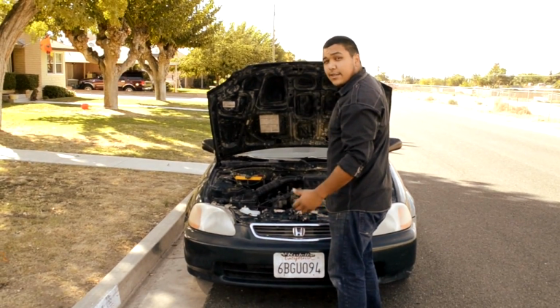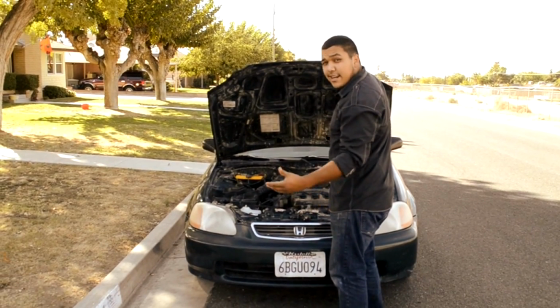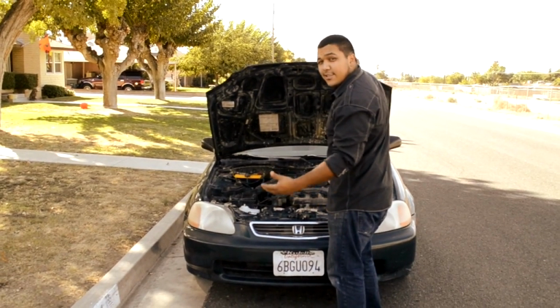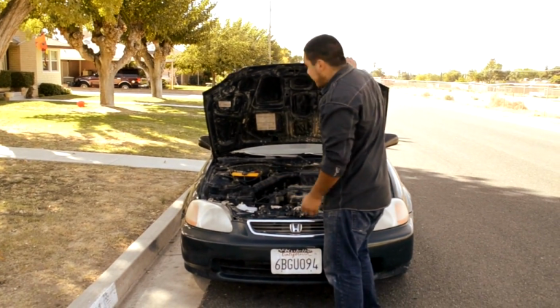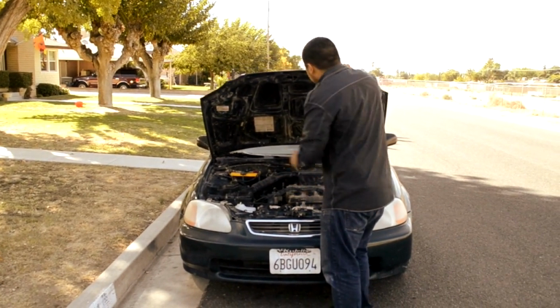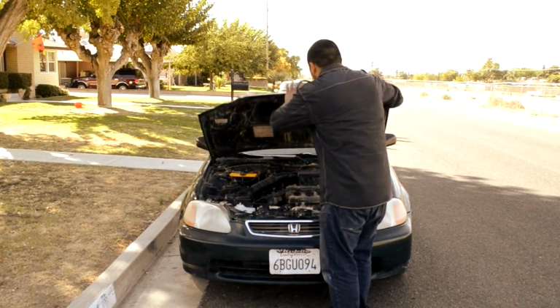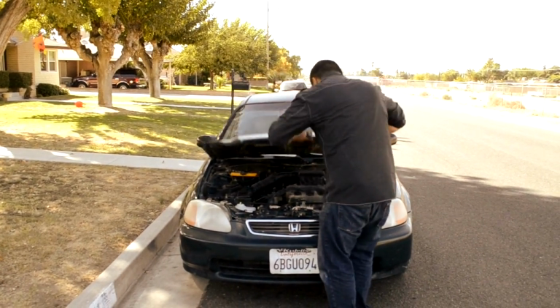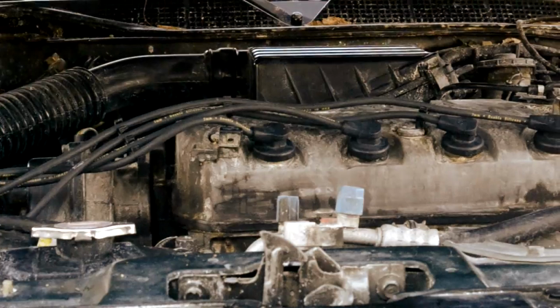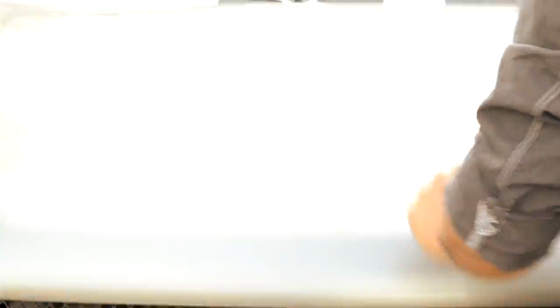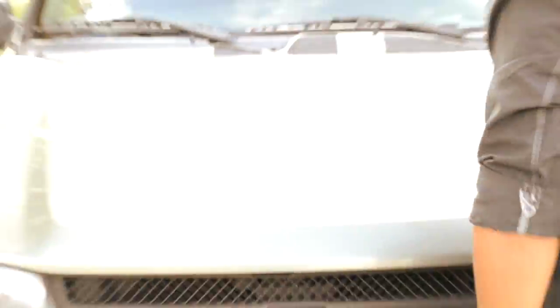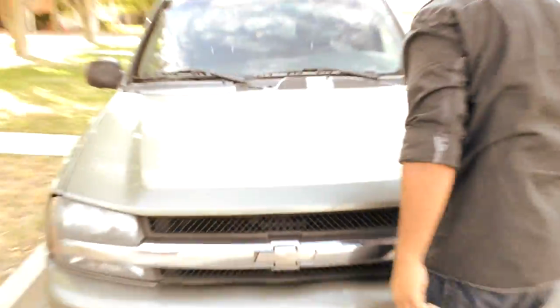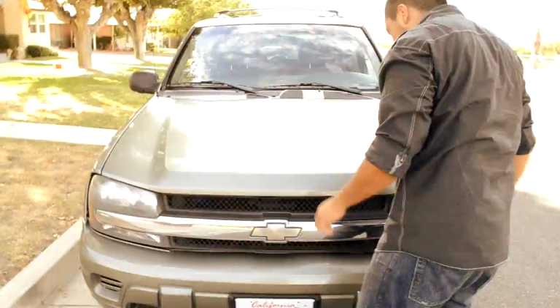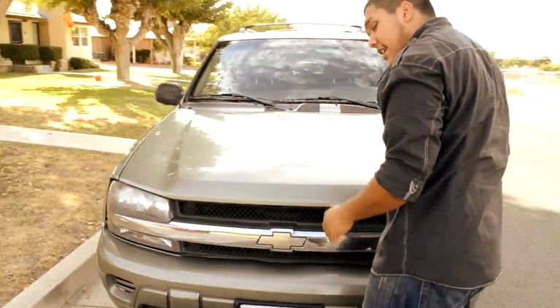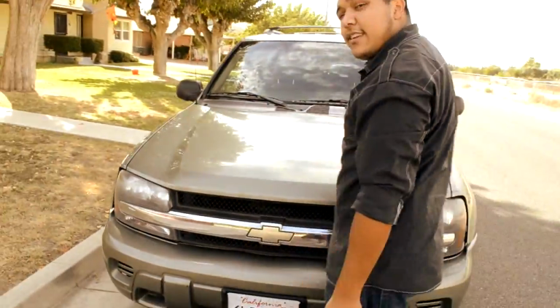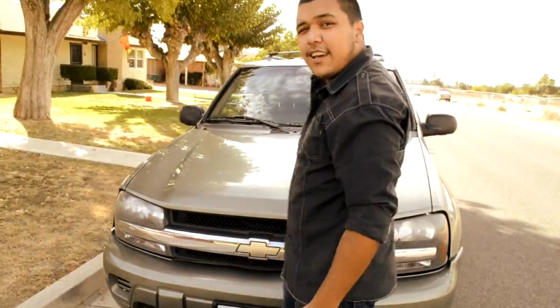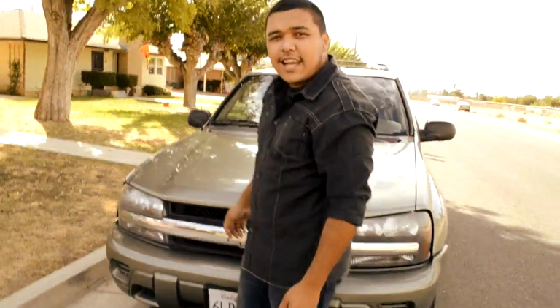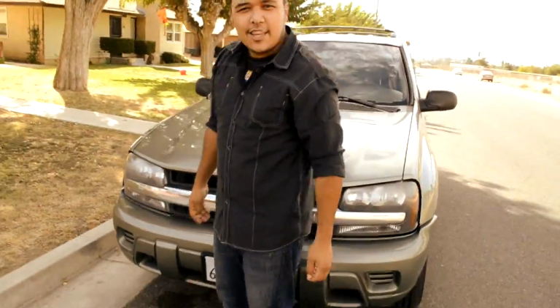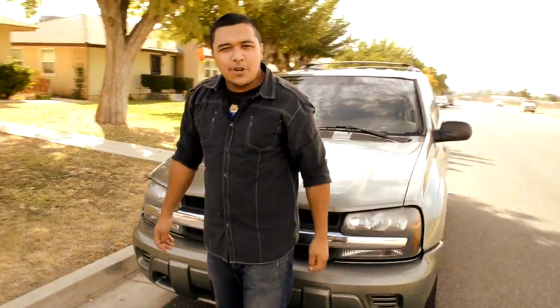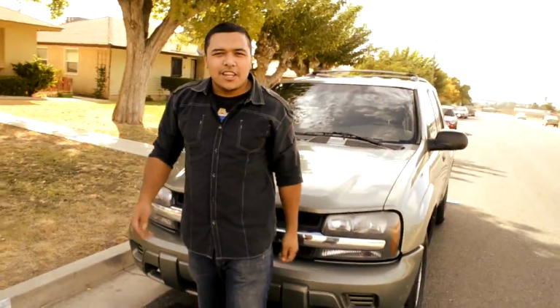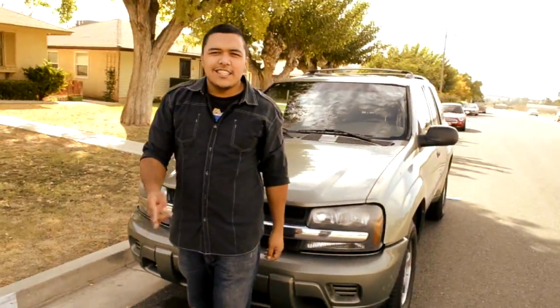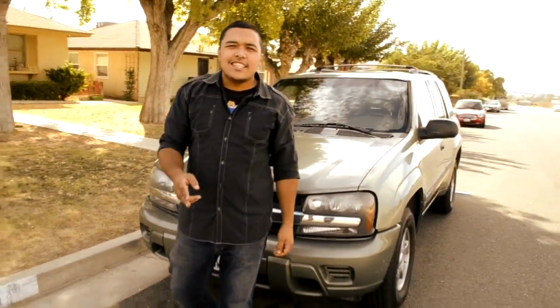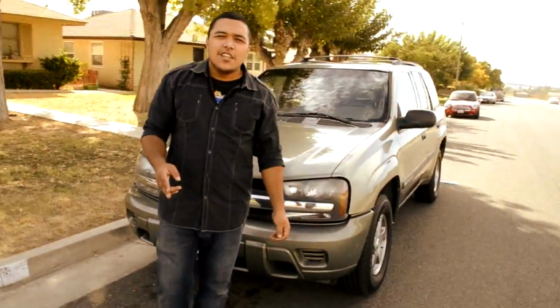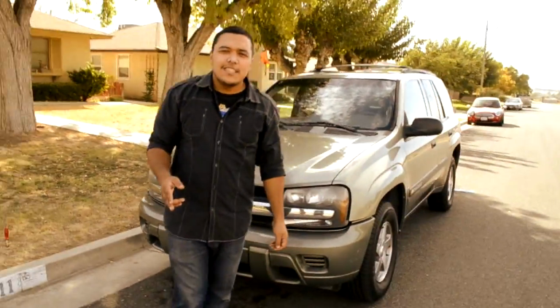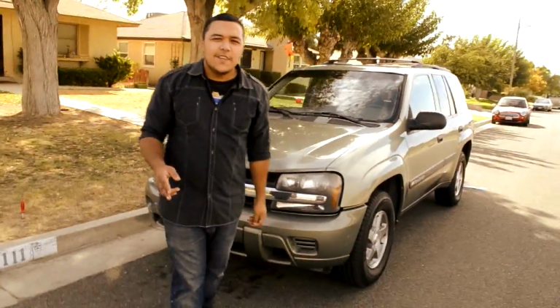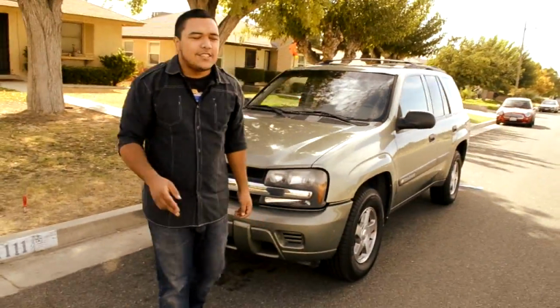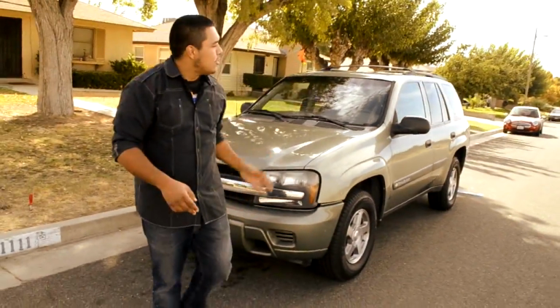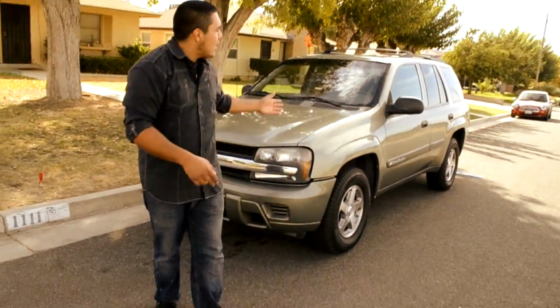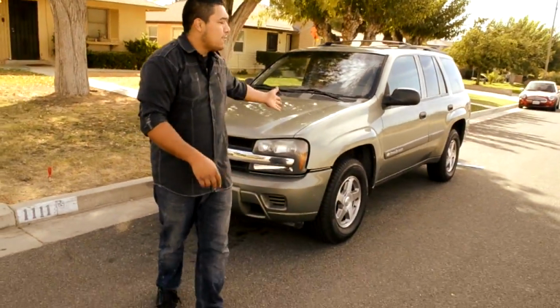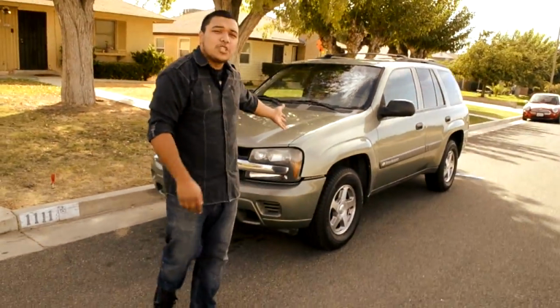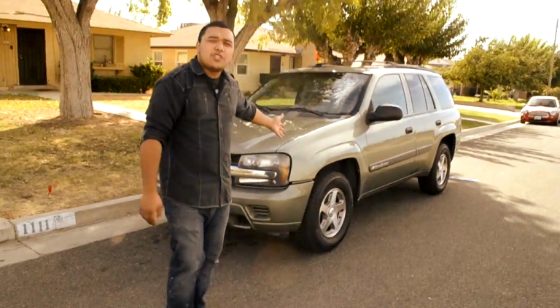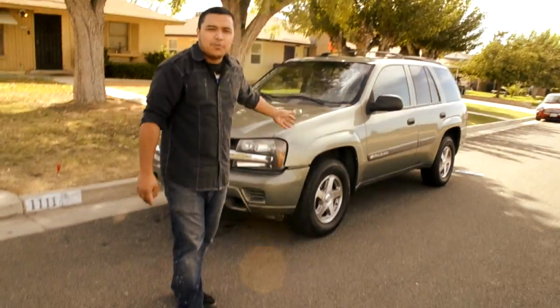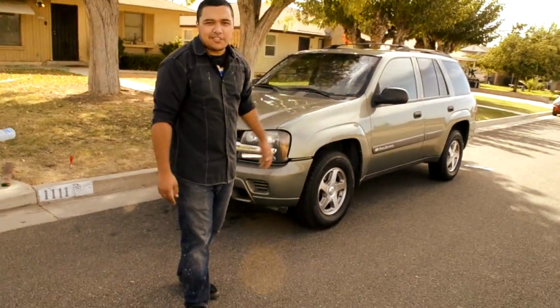Alrighty, so we're done. And that's how you turn a 1997 Honda Civic into a 2004 Chevy Trailblazer.